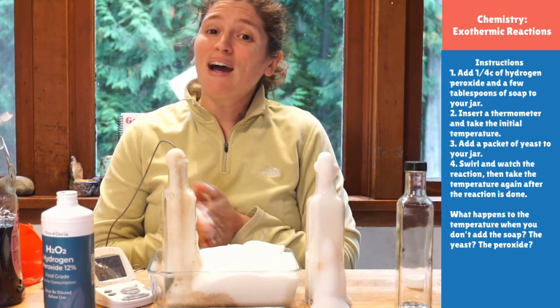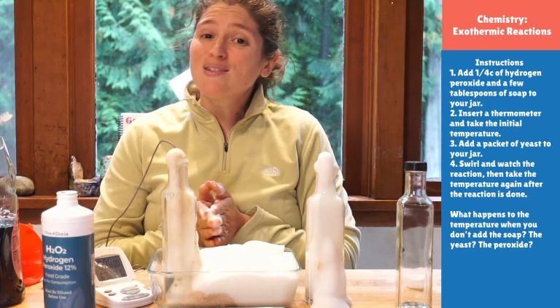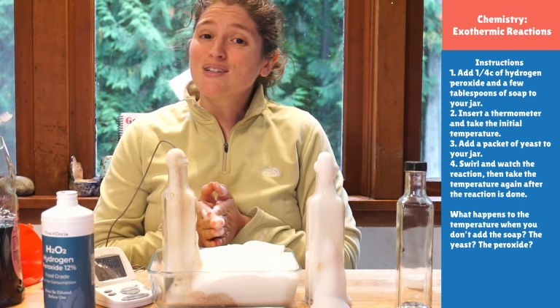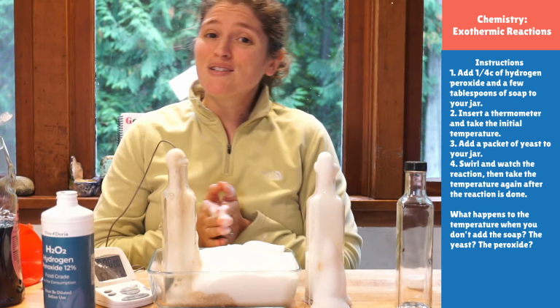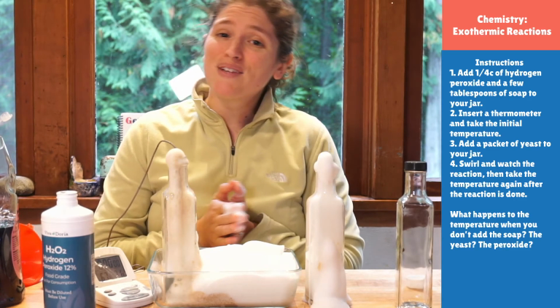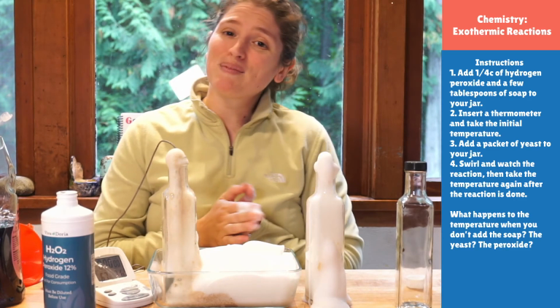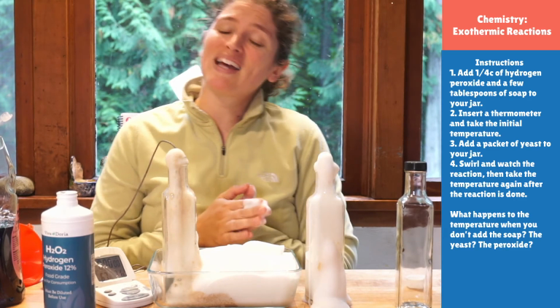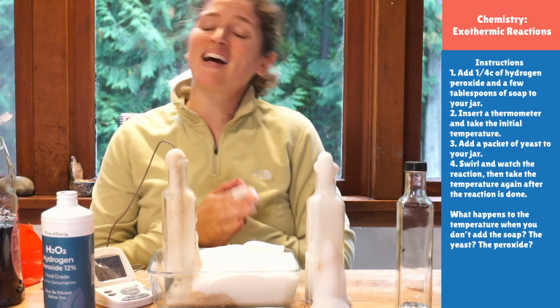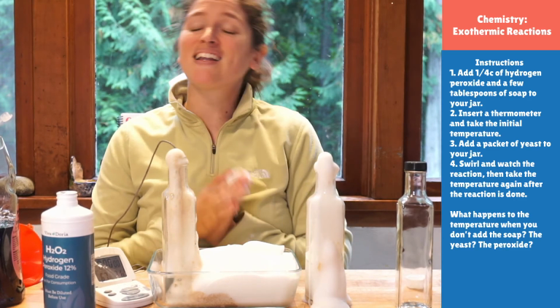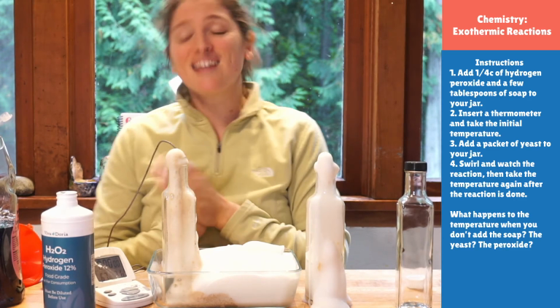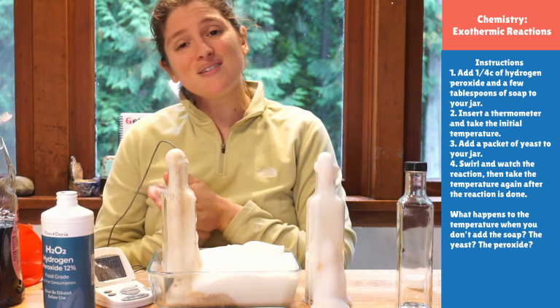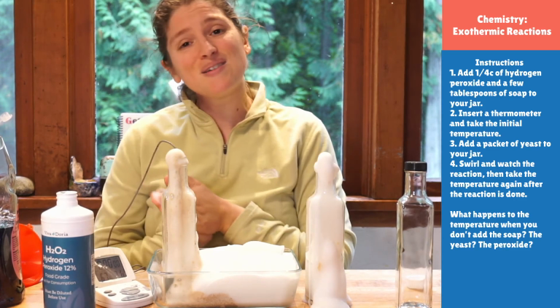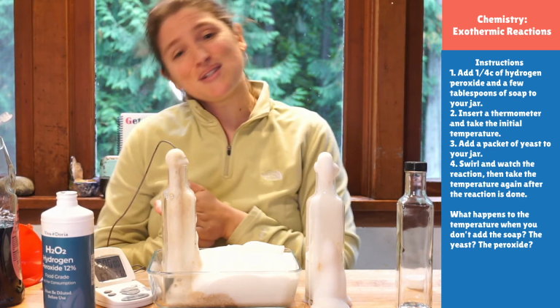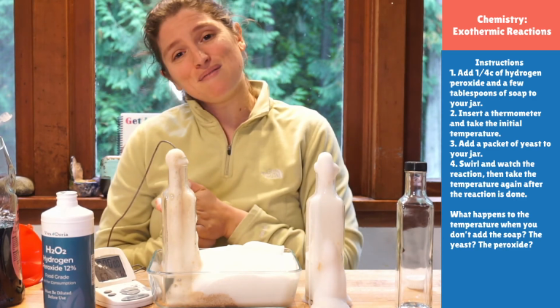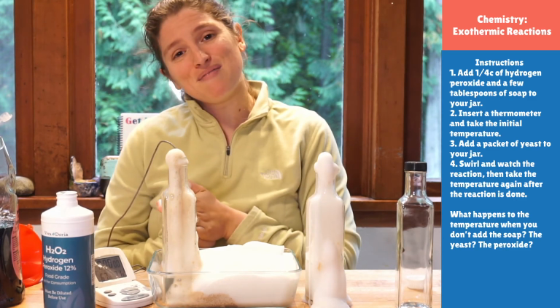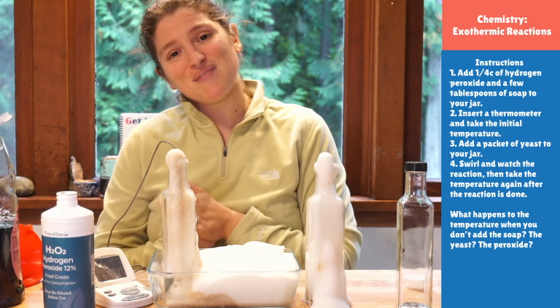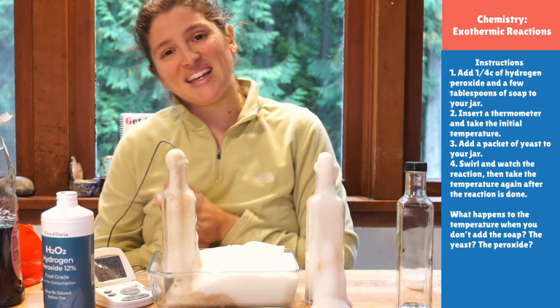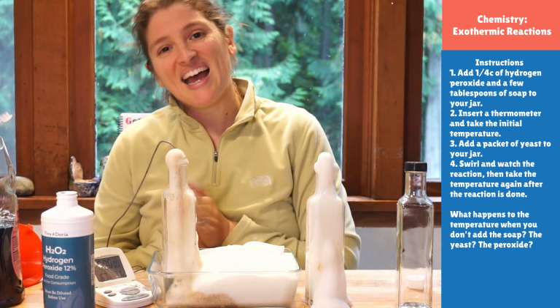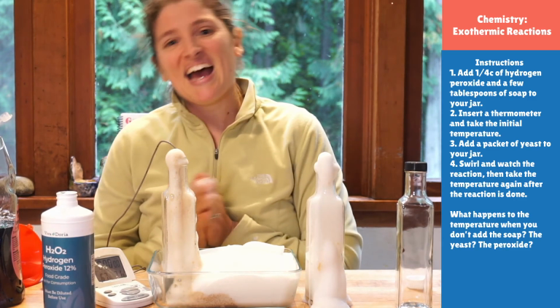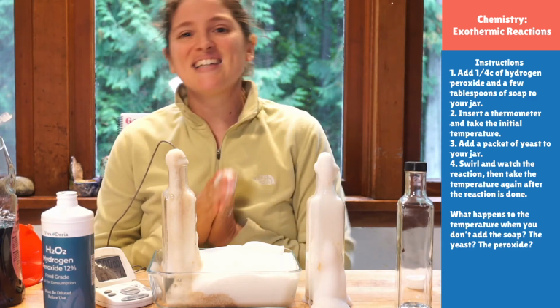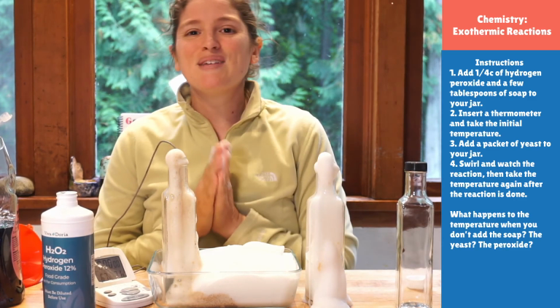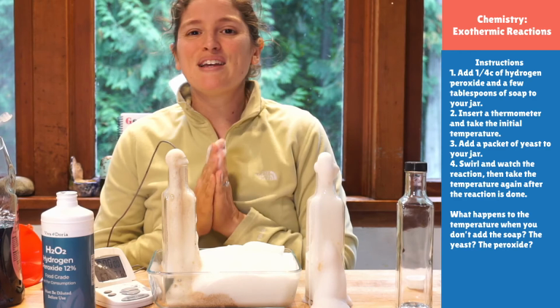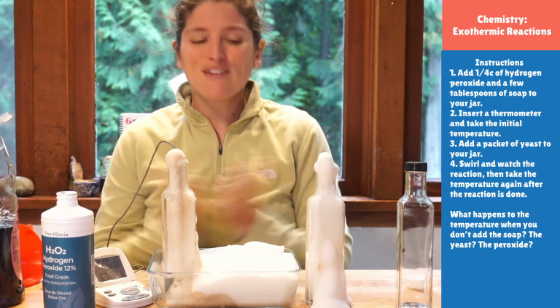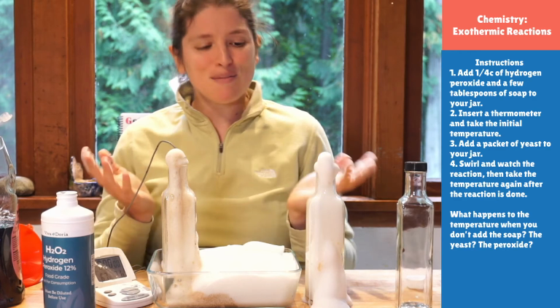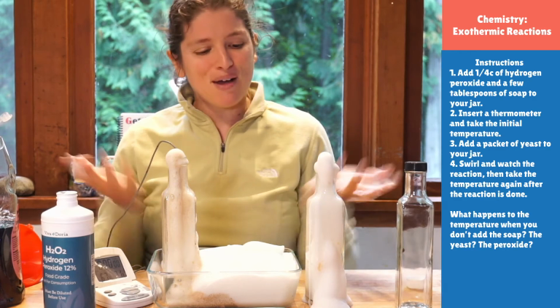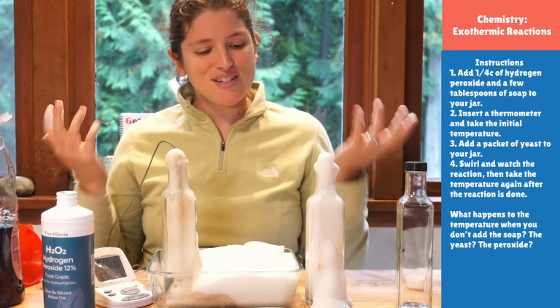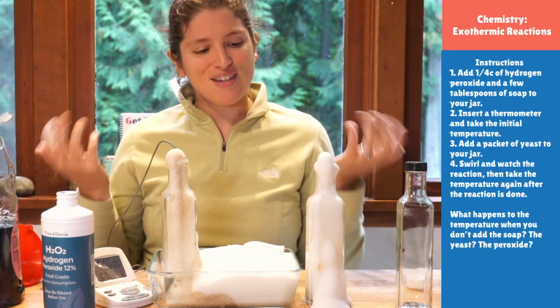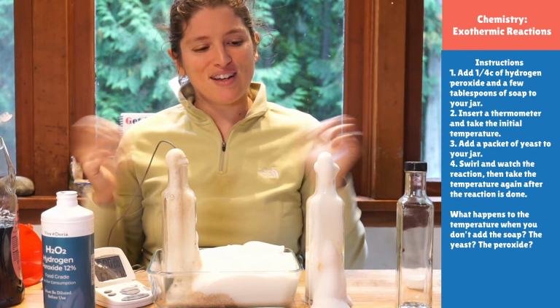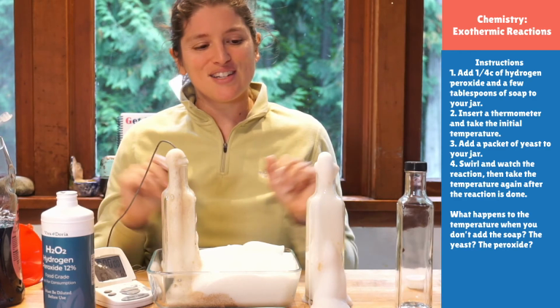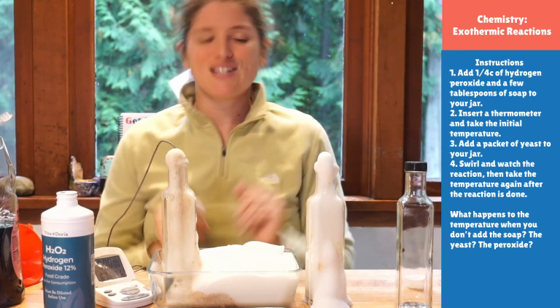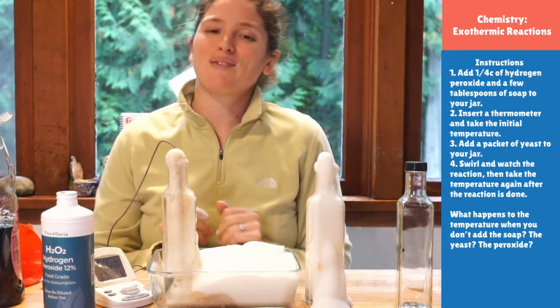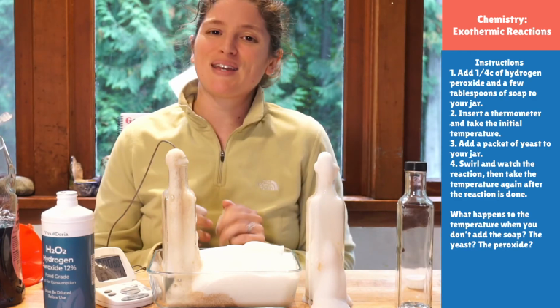Thank you guys so much for joining me today. Tomorrow we're going to take two clear liquids and make some really tiny solids. It's going to be a lot of fun as we learn about precipitation — not the rain type of precipitation, but it looks very similar. I can't wait to see you guys then.